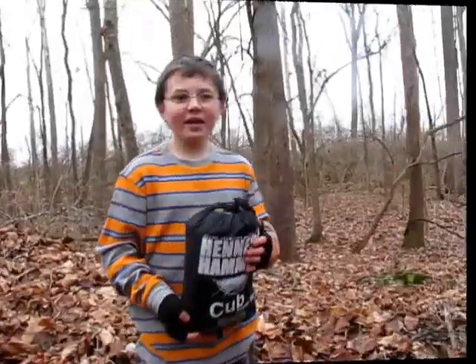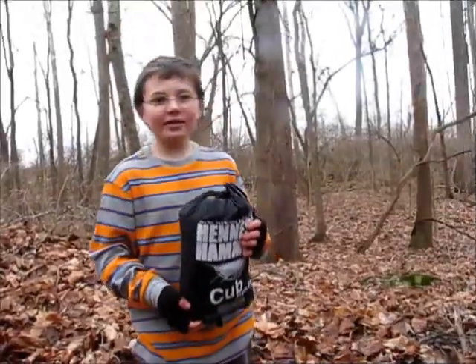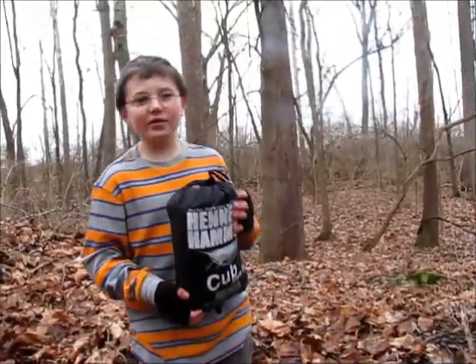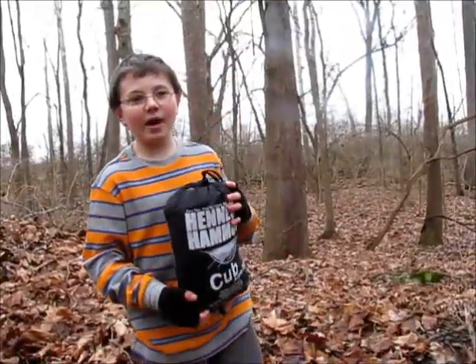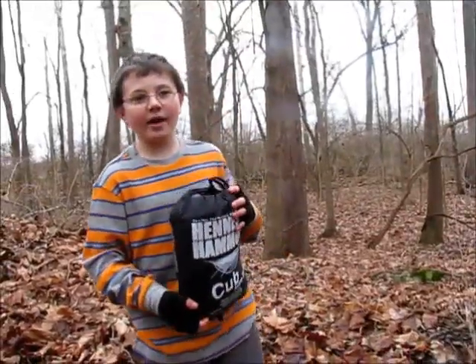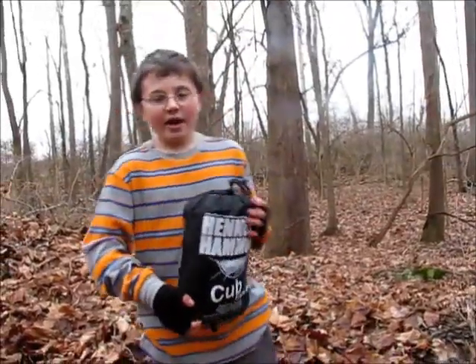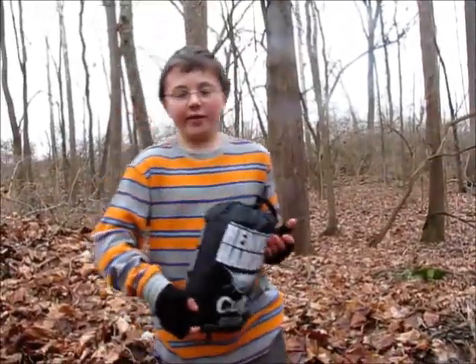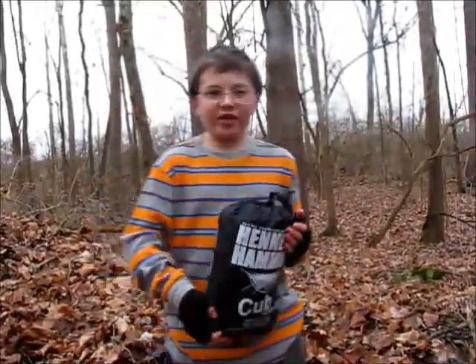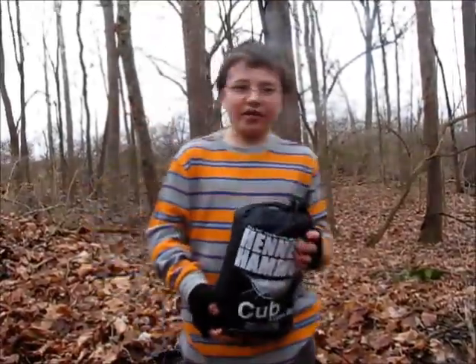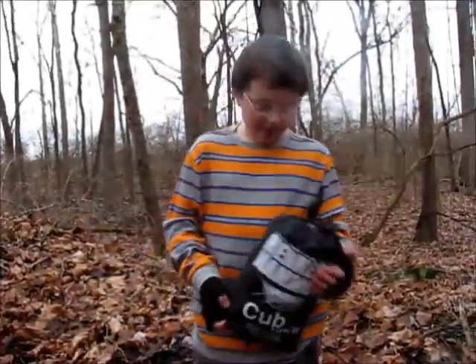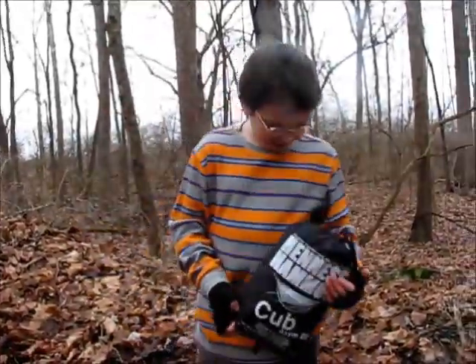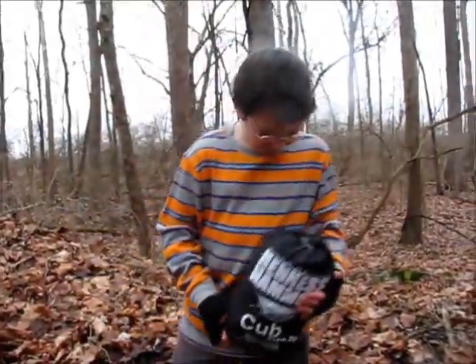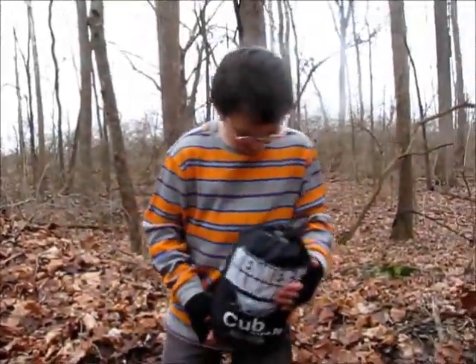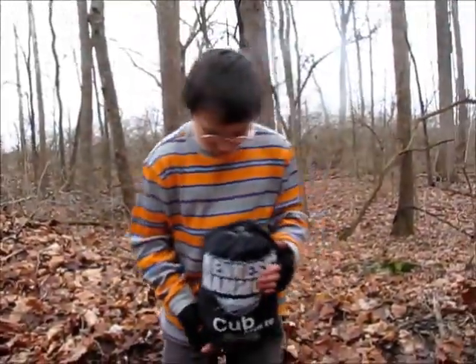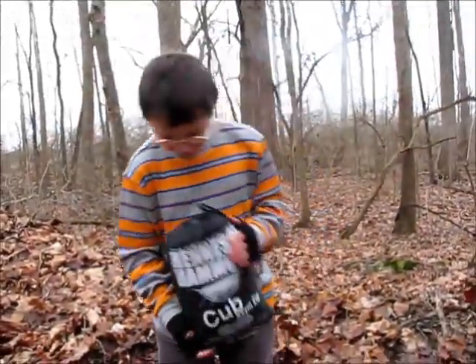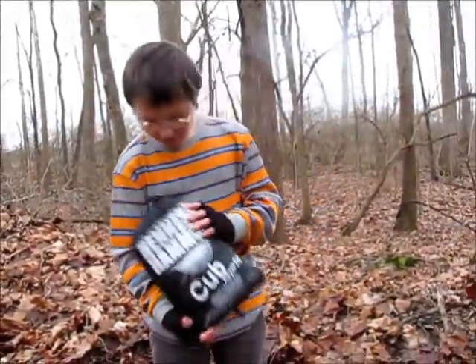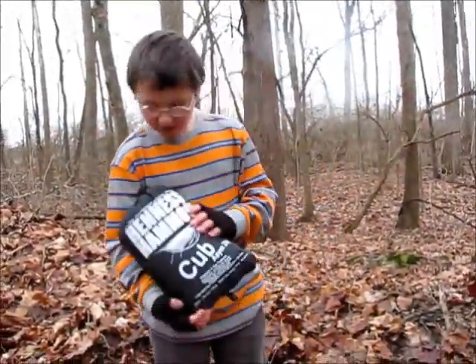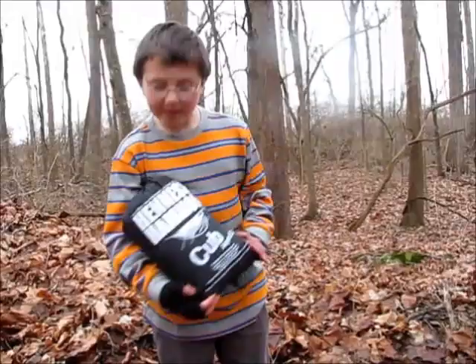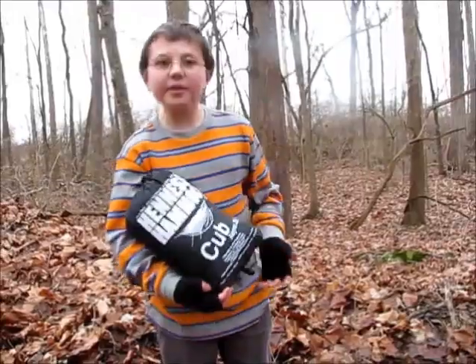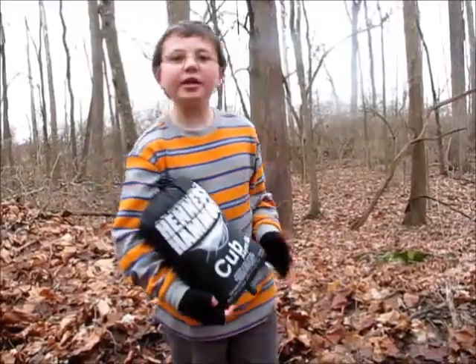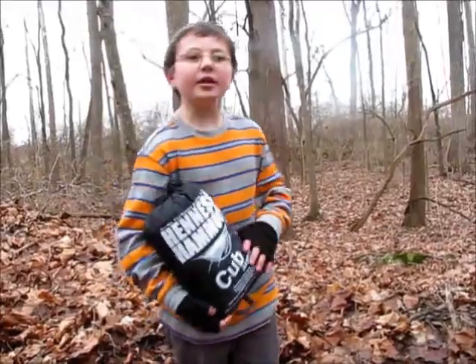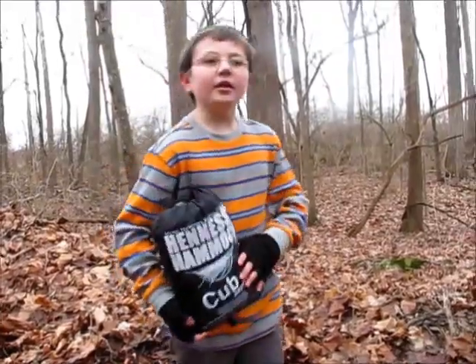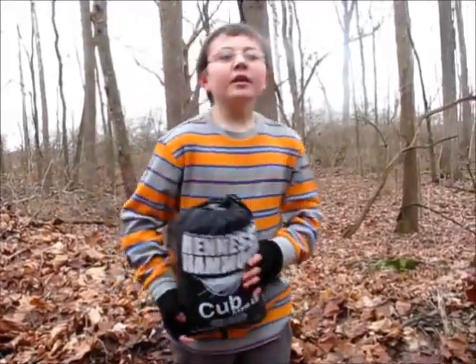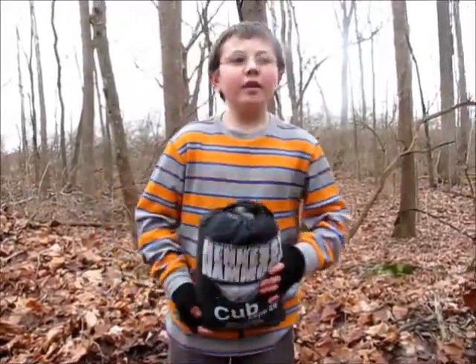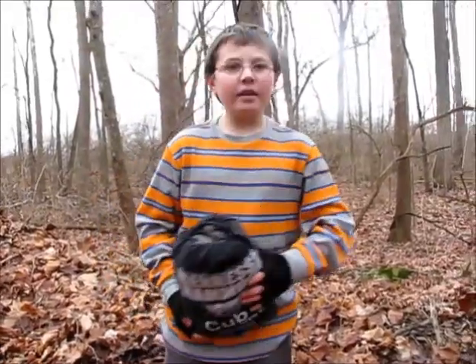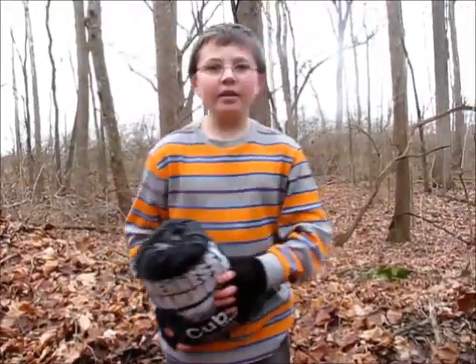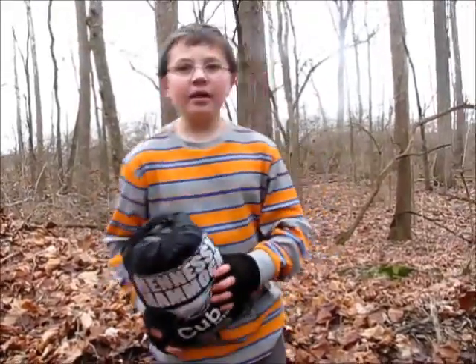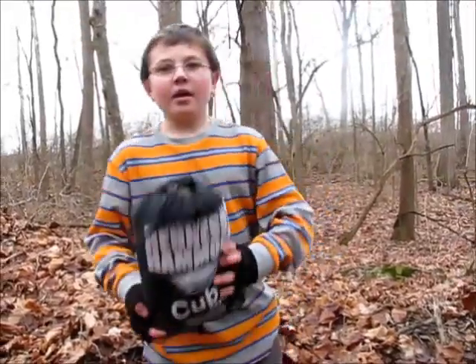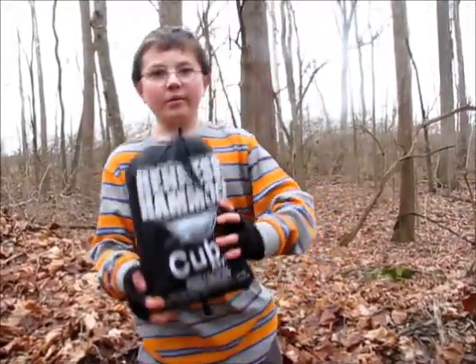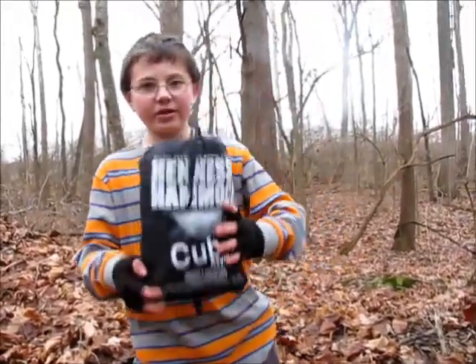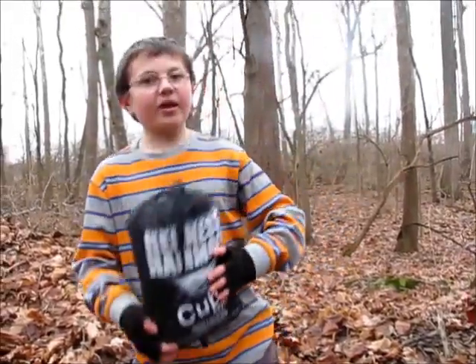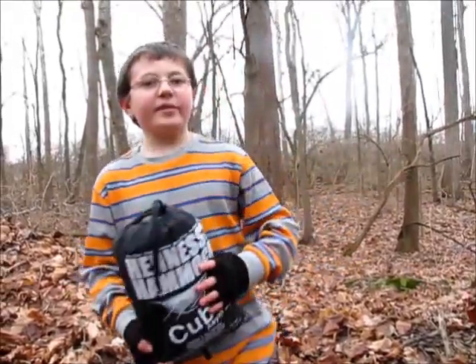This is the outside of the bag with the Hennessy Cub Hammock. Hope you have good camping.